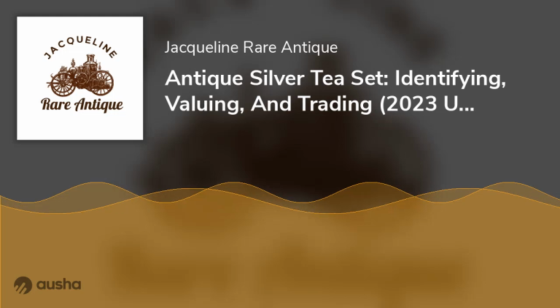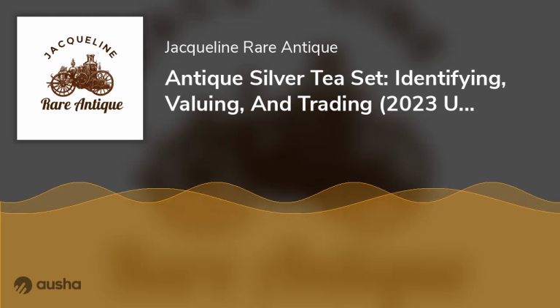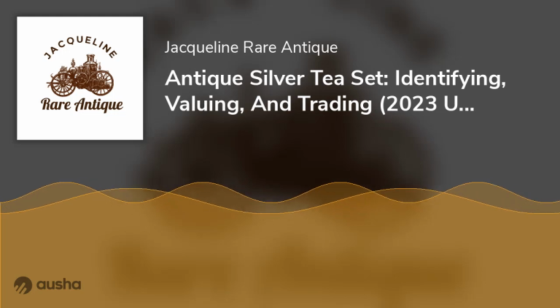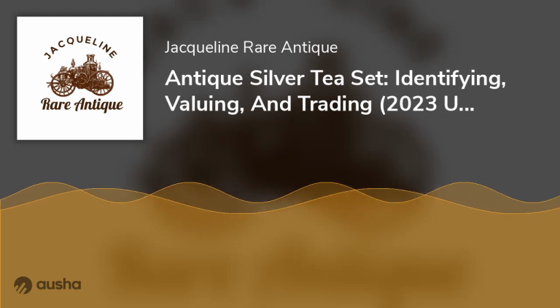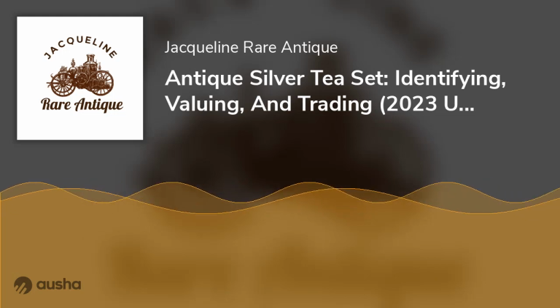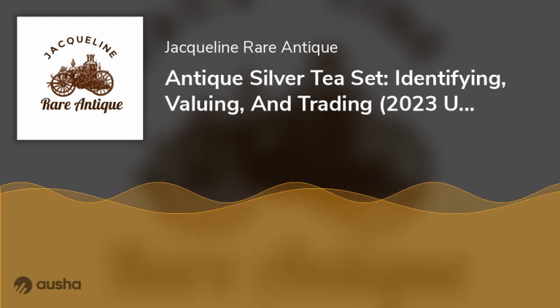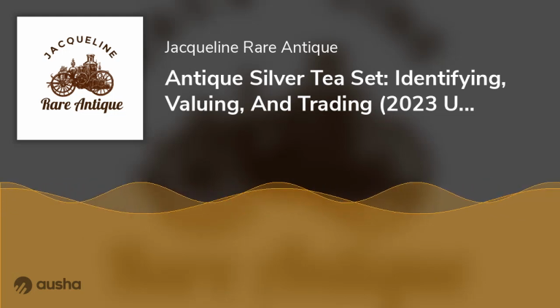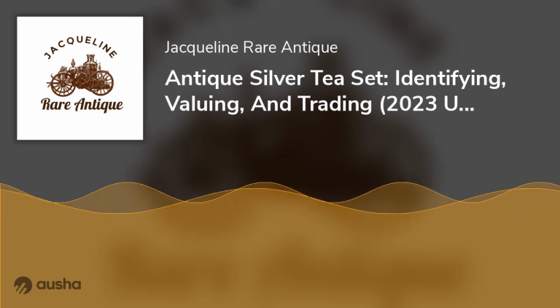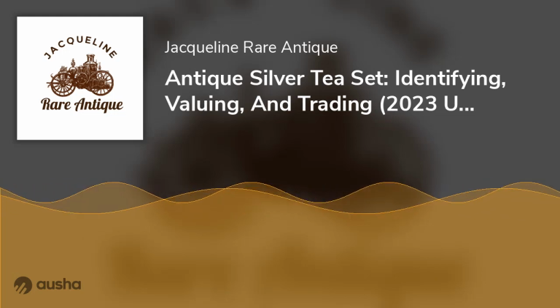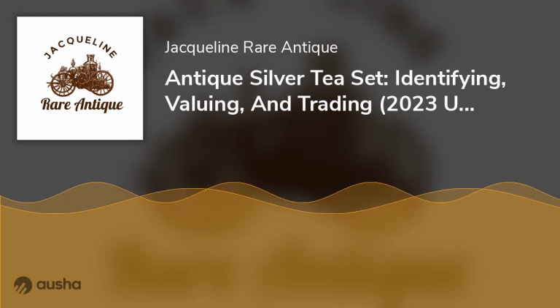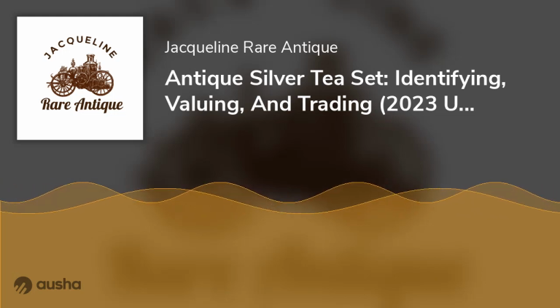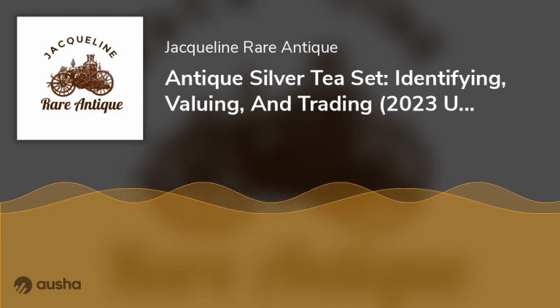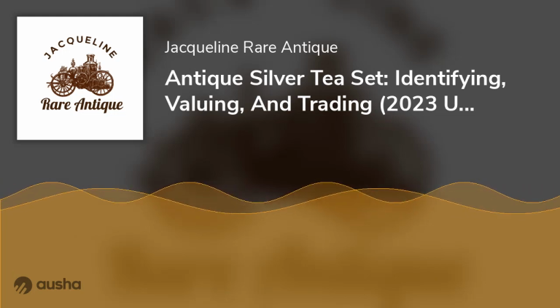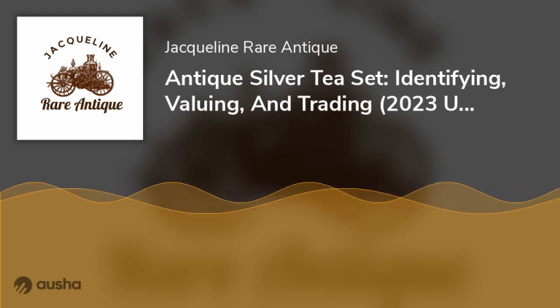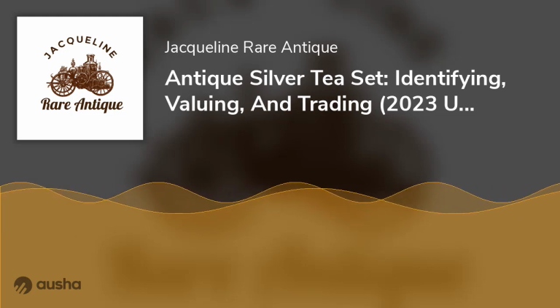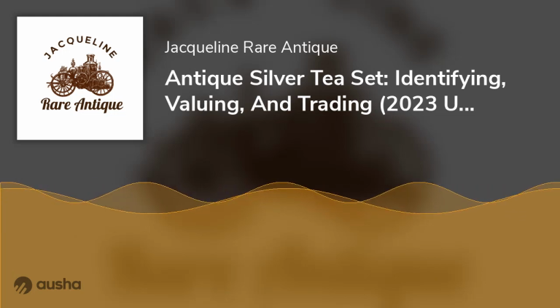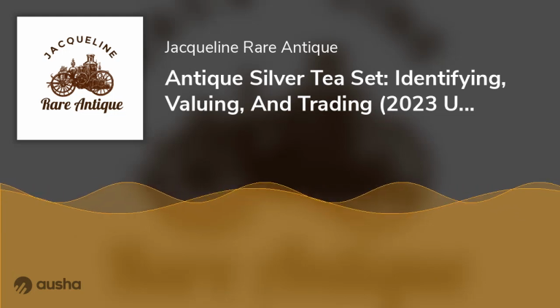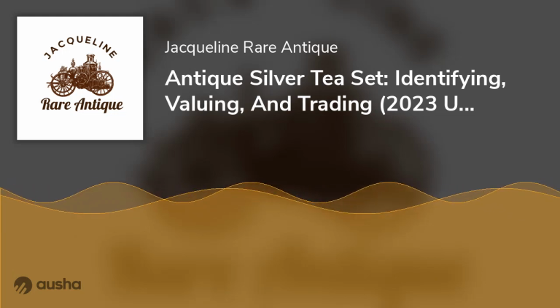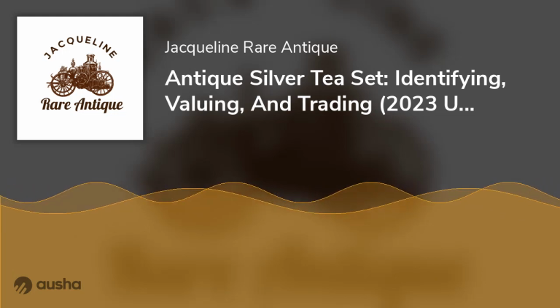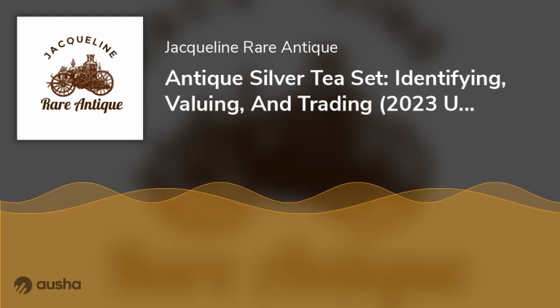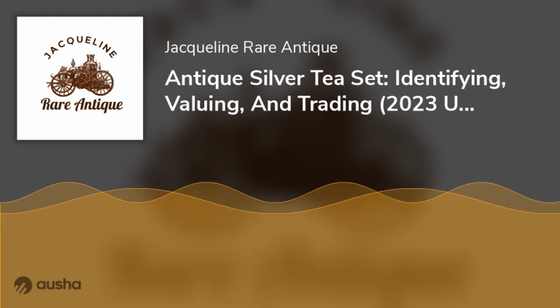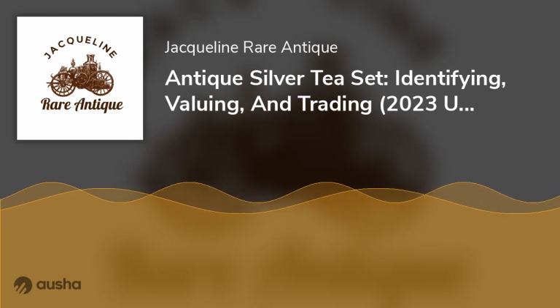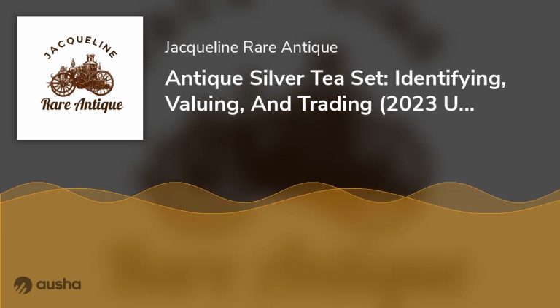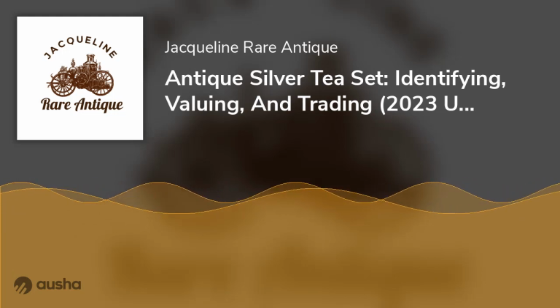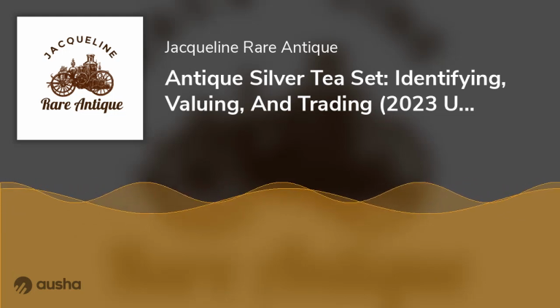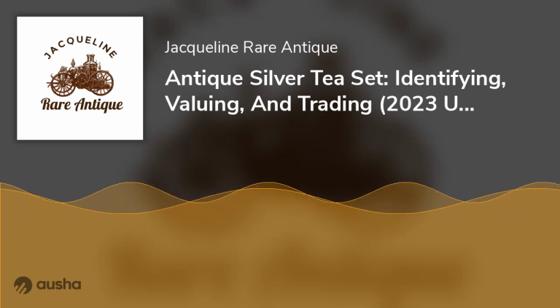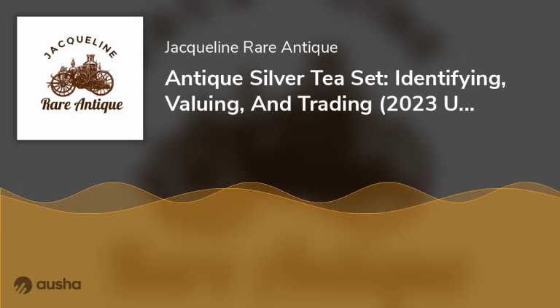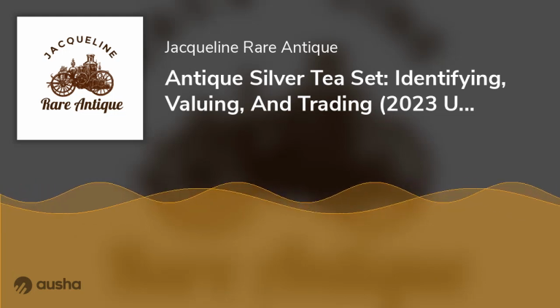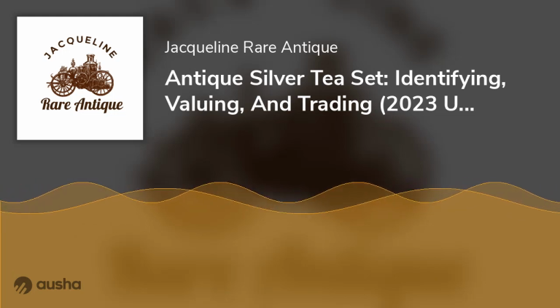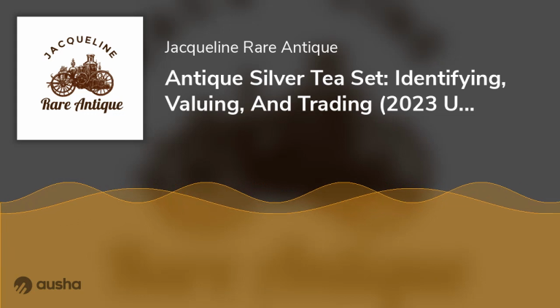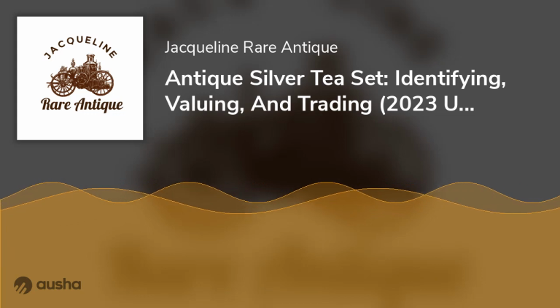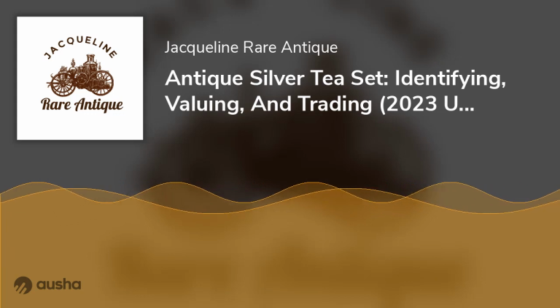Antique Silver Tea Set: Identifying, Valuing, and Trading. 2023 Updated.